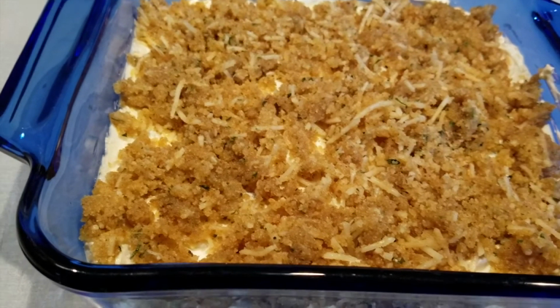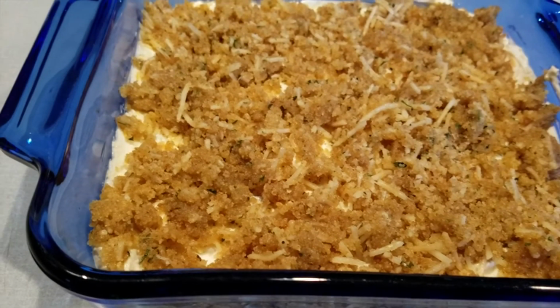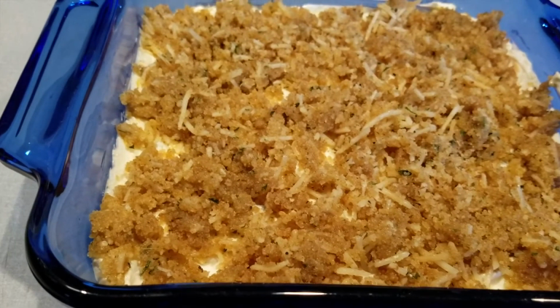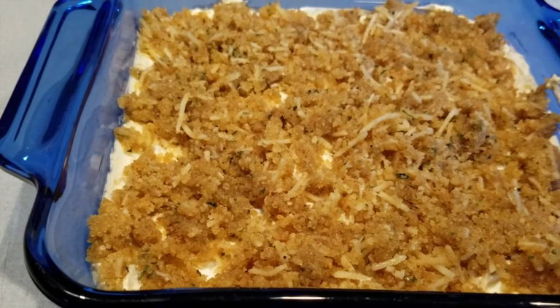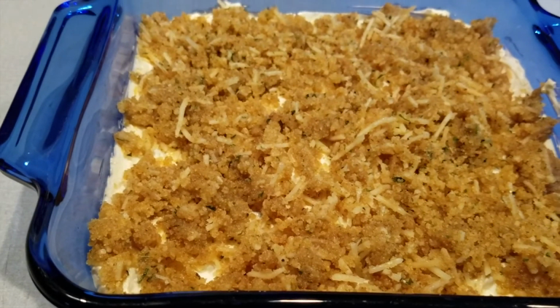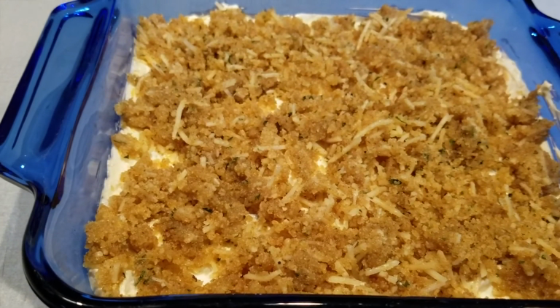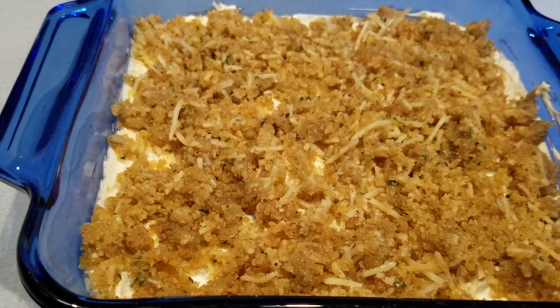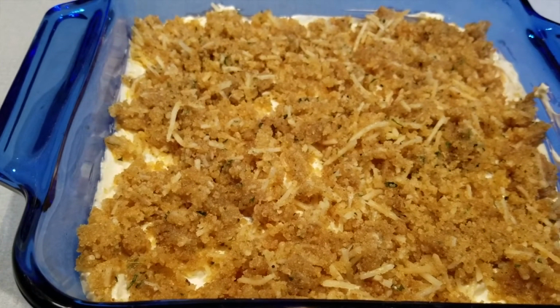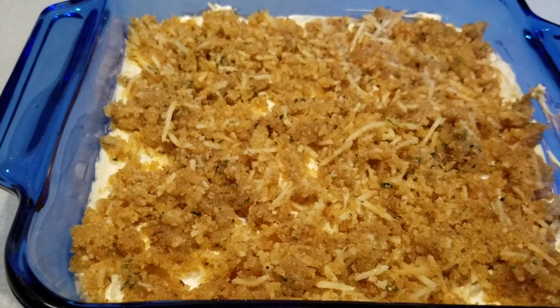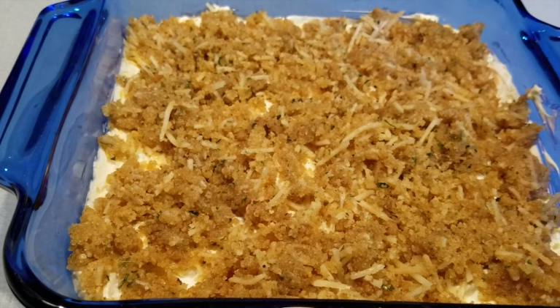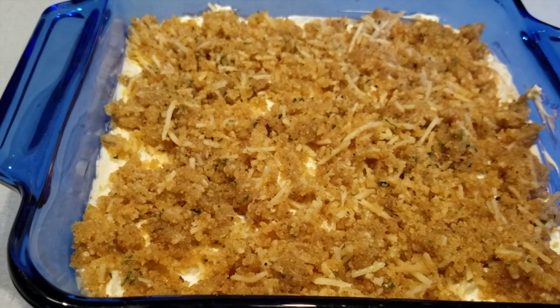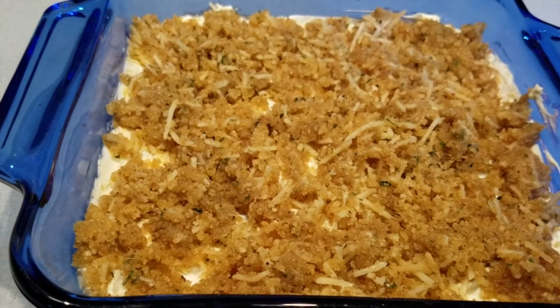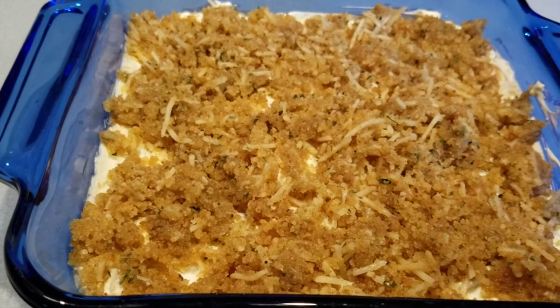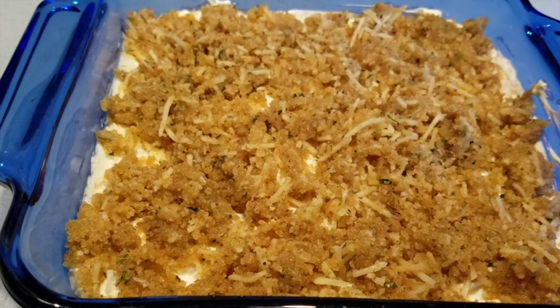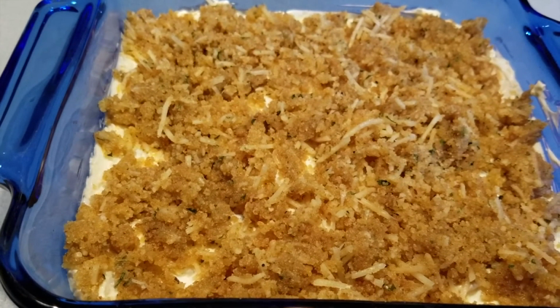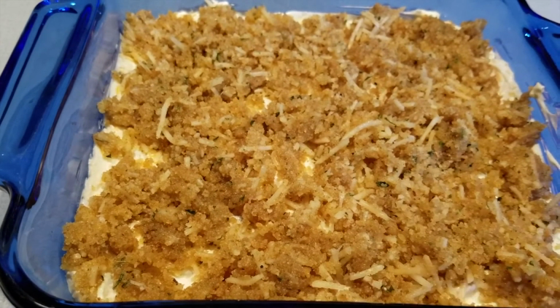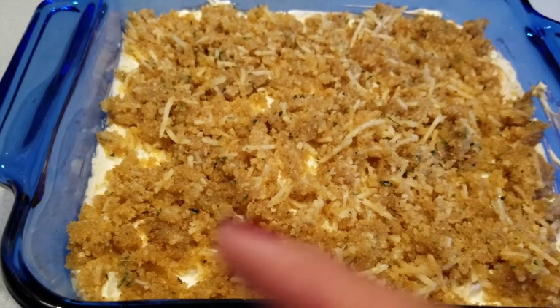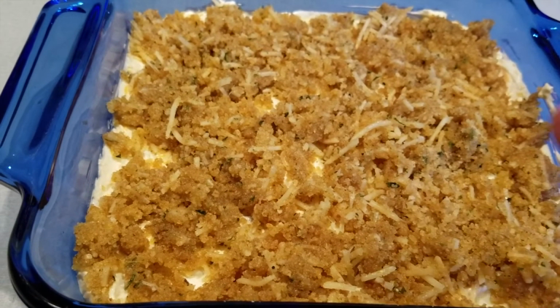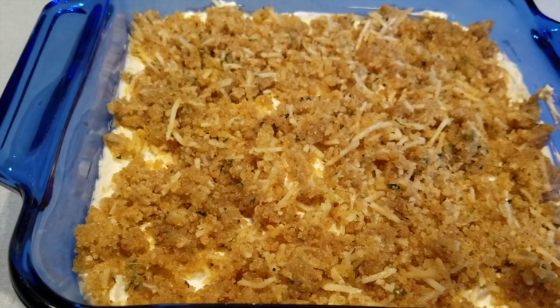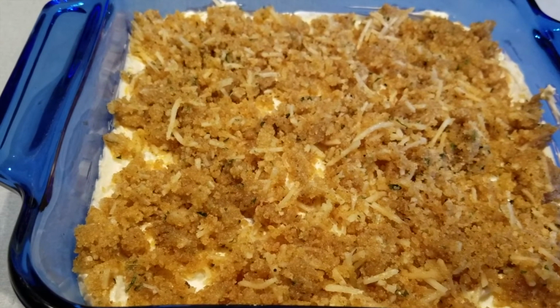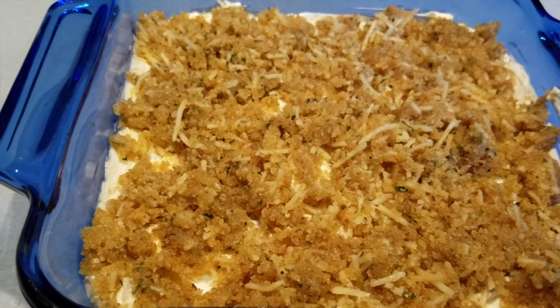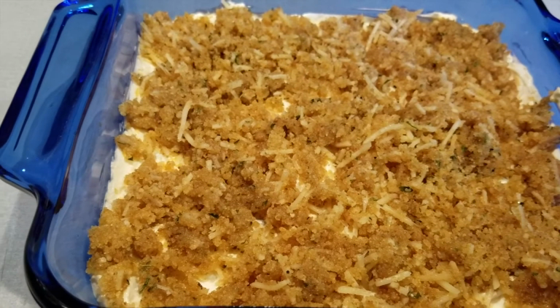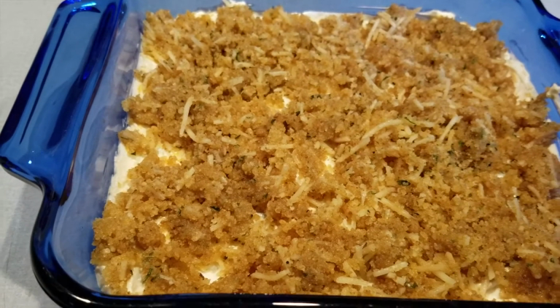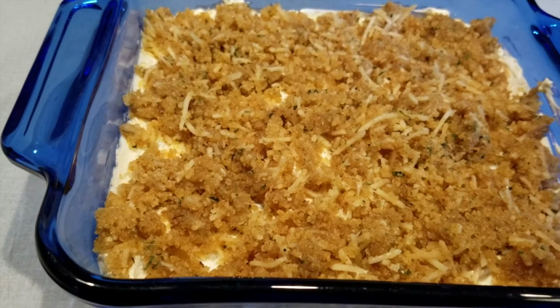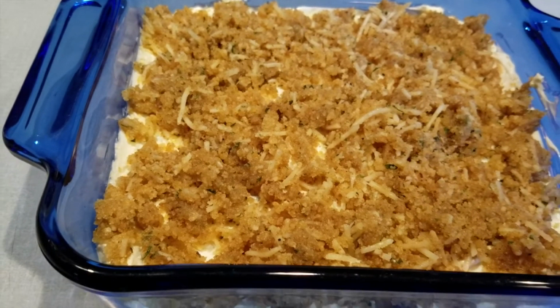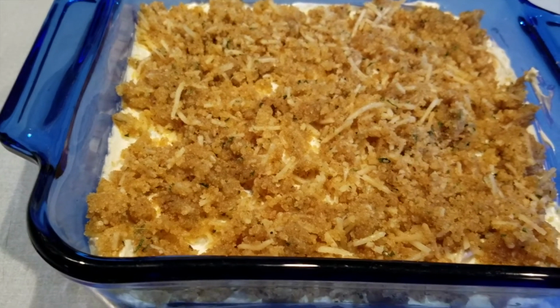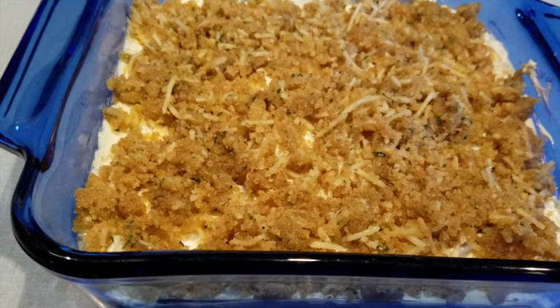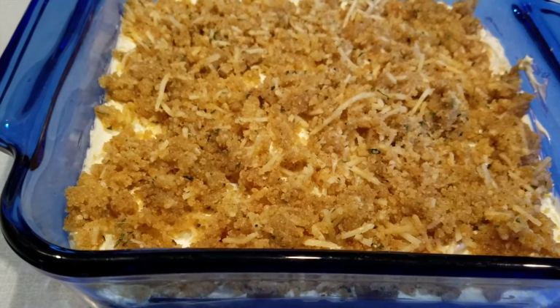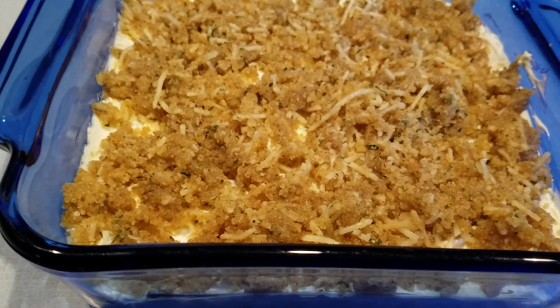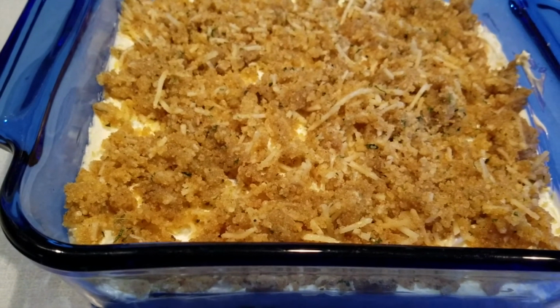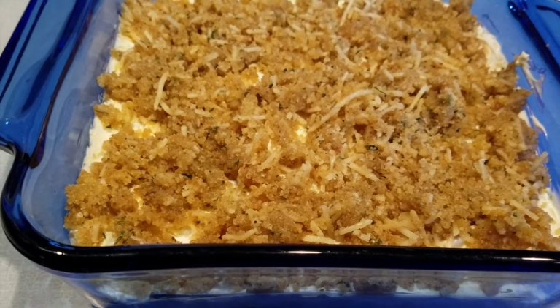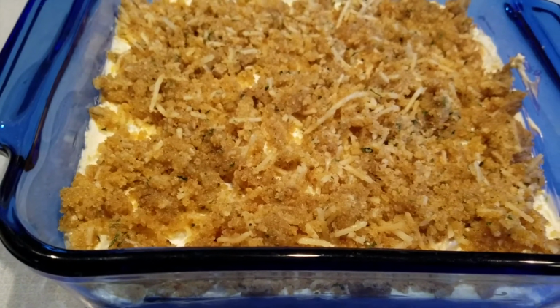Since I'm not going to bake this for another hour and a half, I'm just going to put aluminum foil over it, and when it's time to bake, I will.